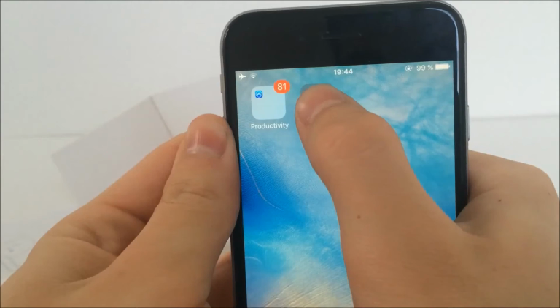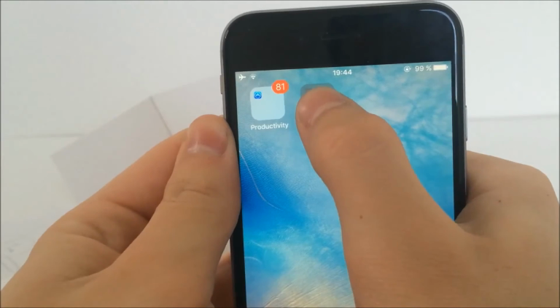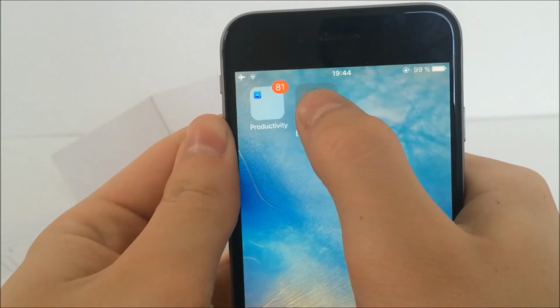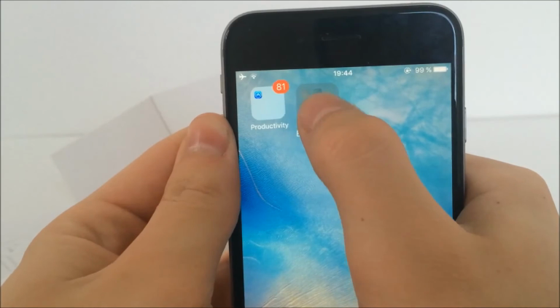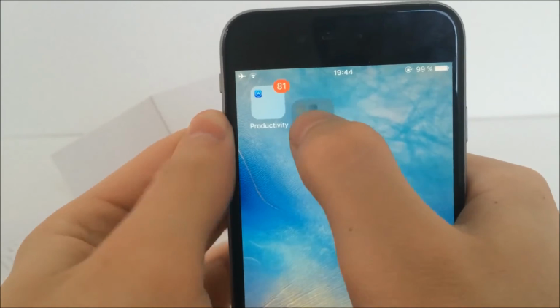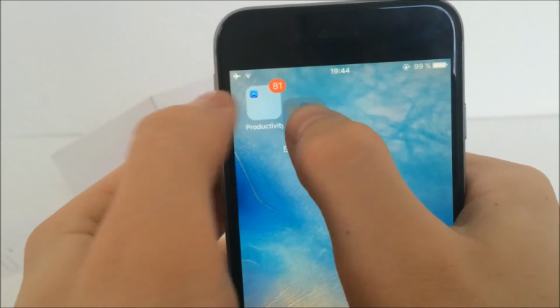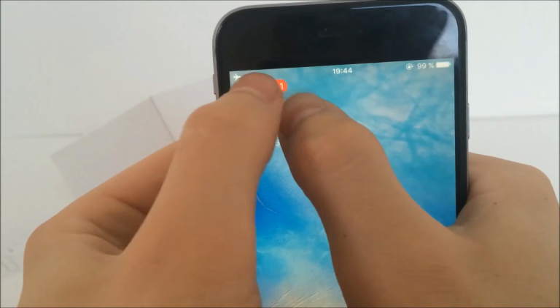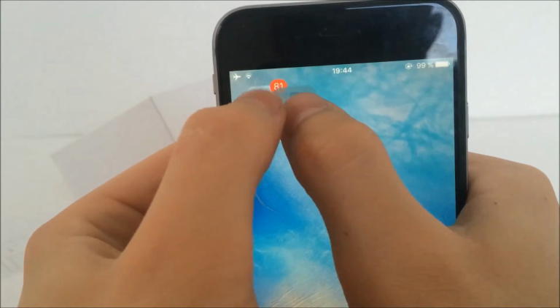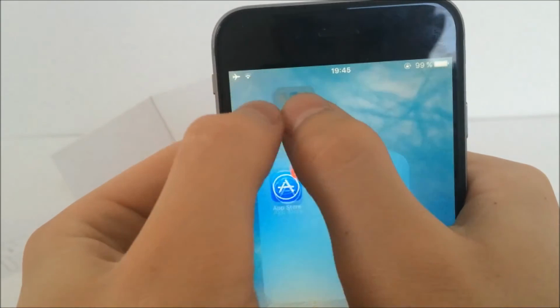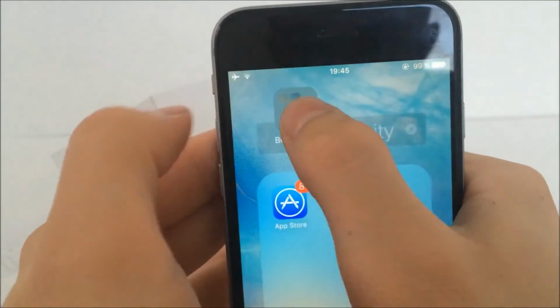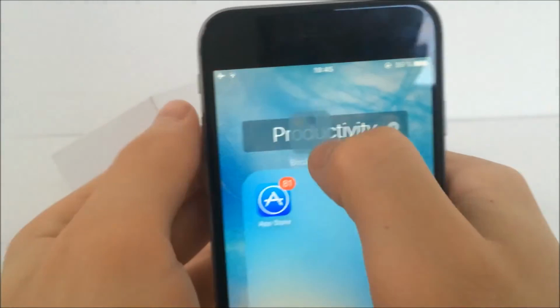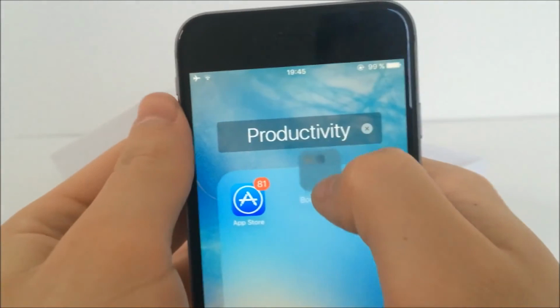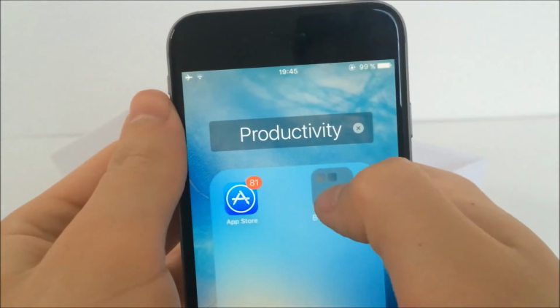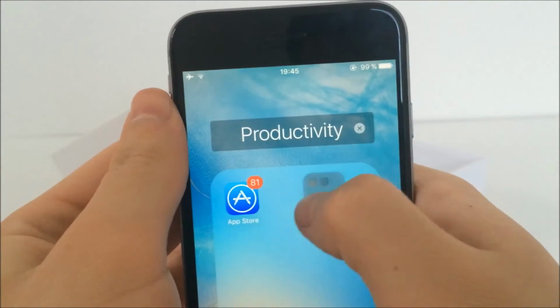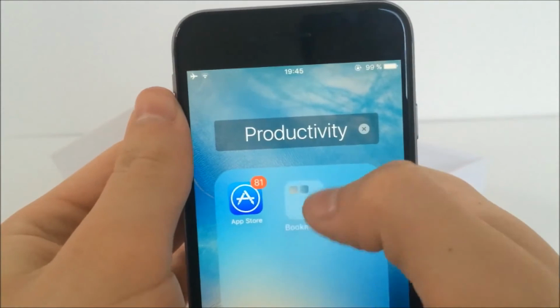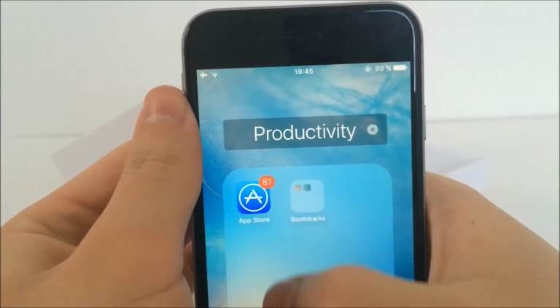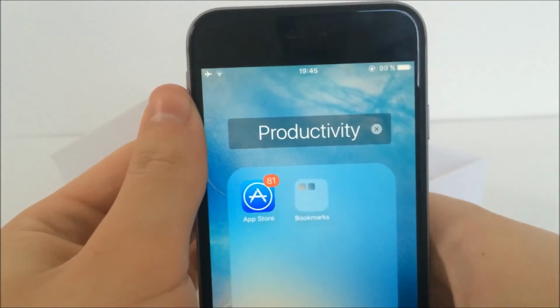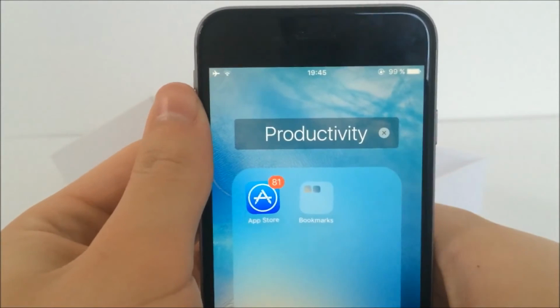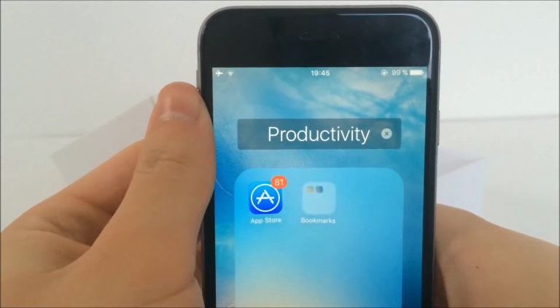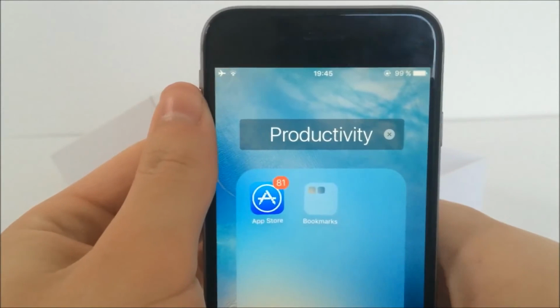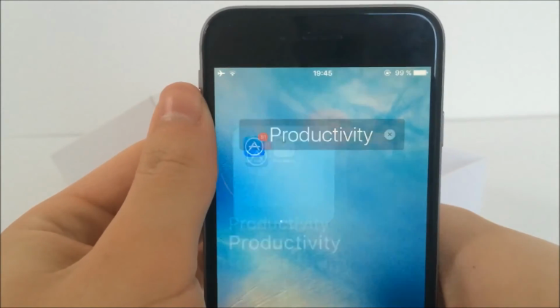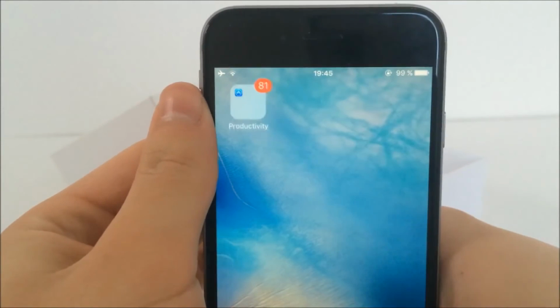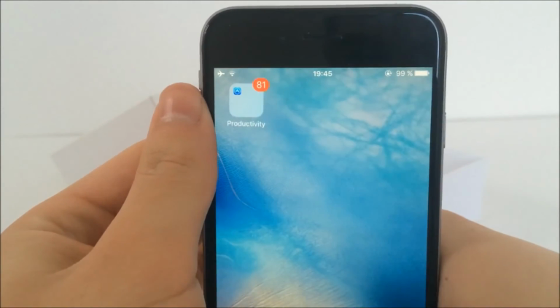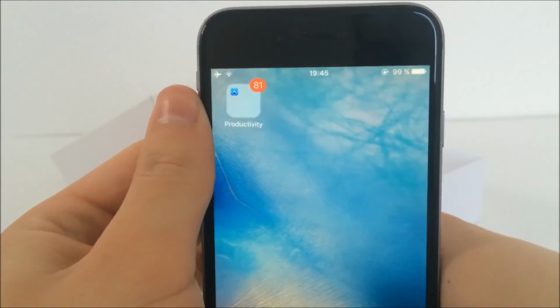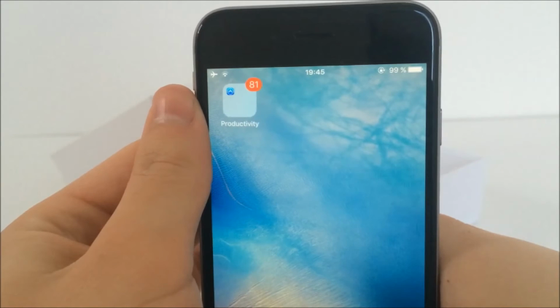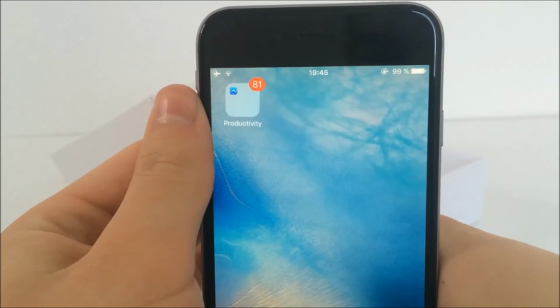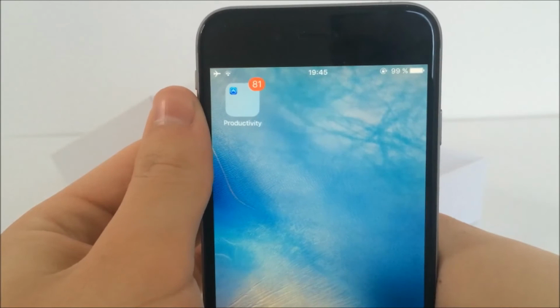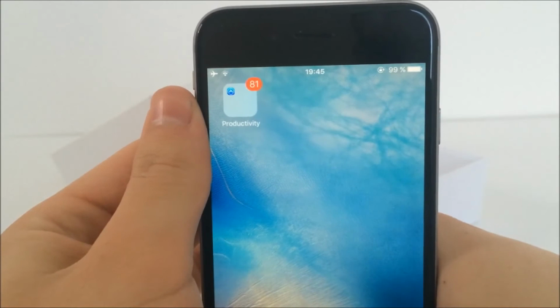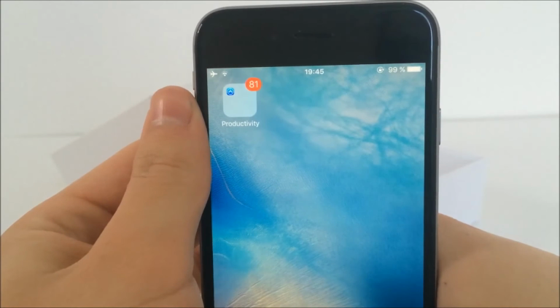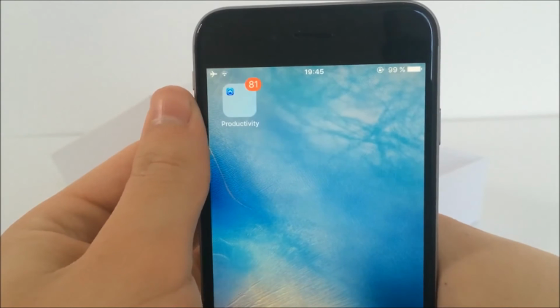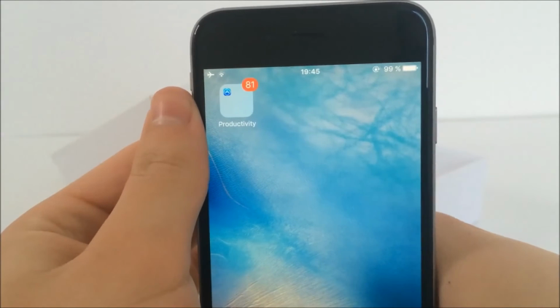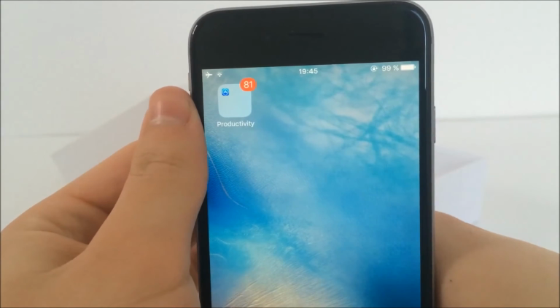Now let's take a look if nested folders still work. It hasn't been patched yet and it works really smoothly — even better than before, I would say.